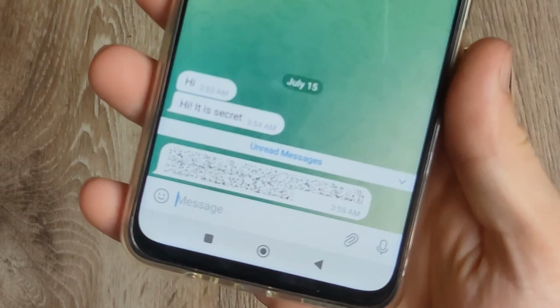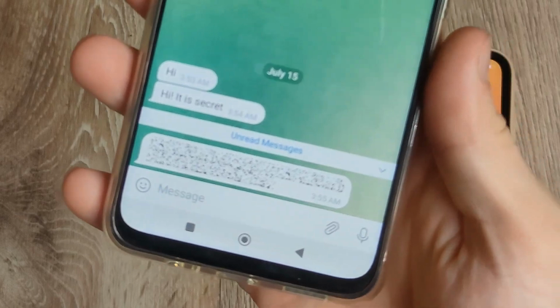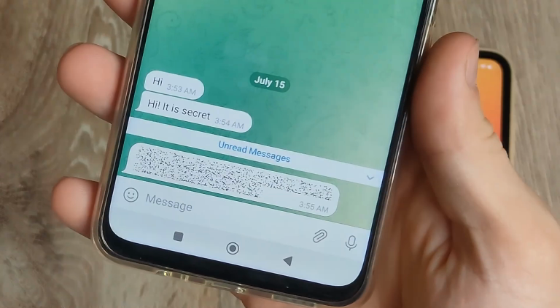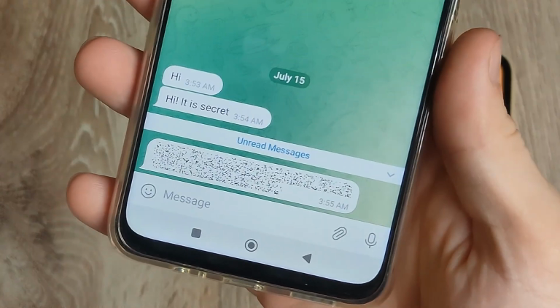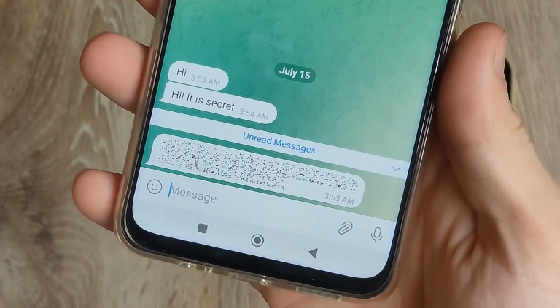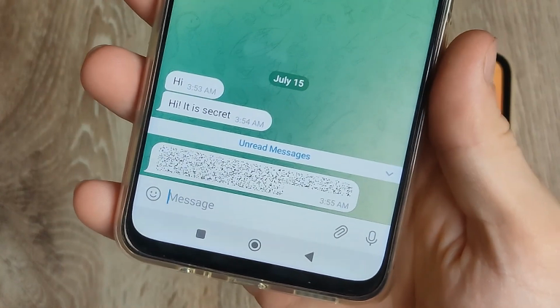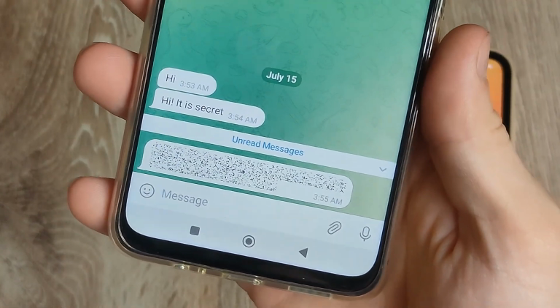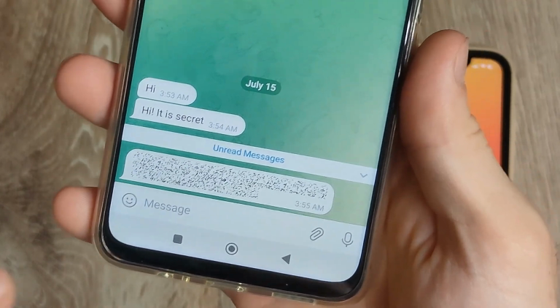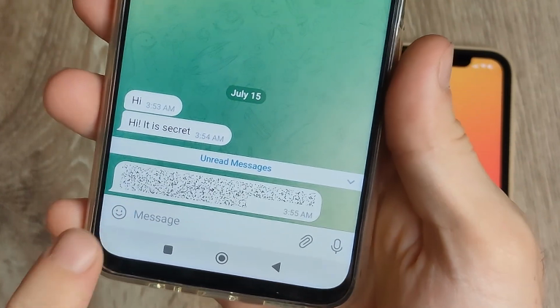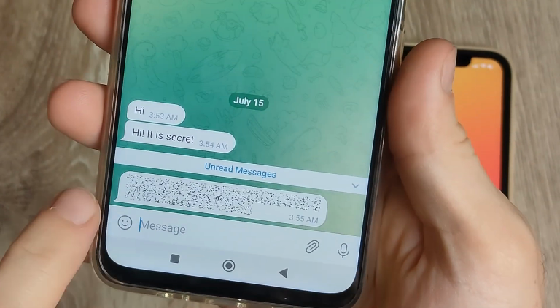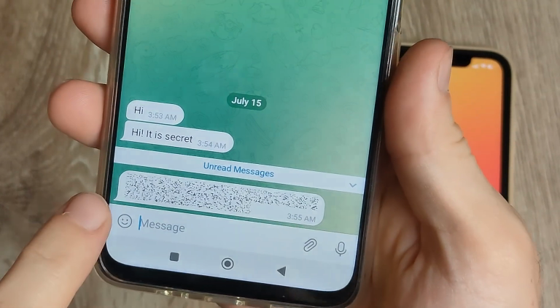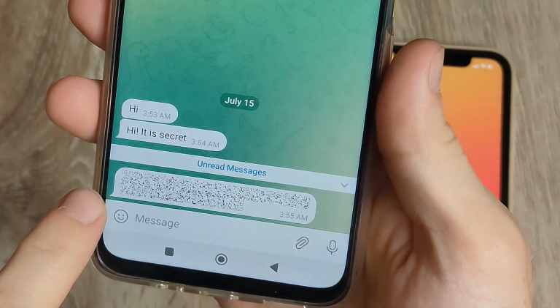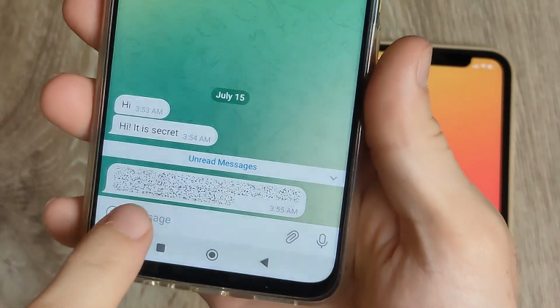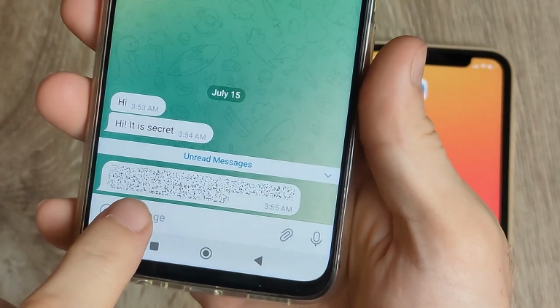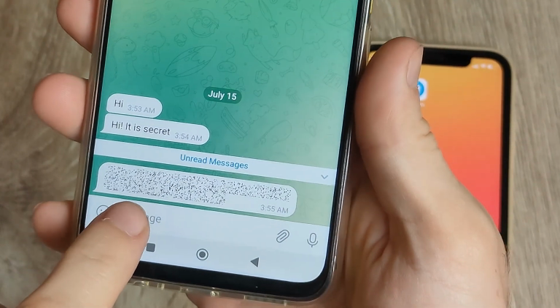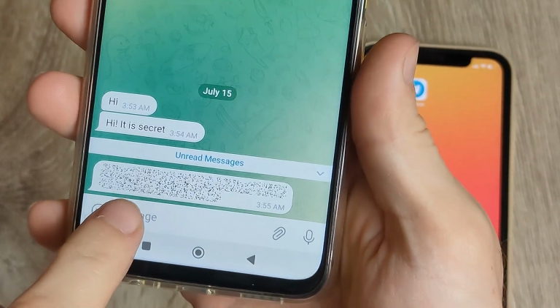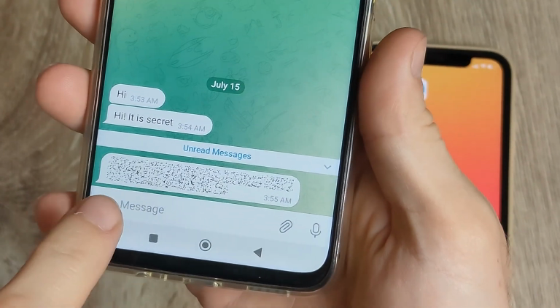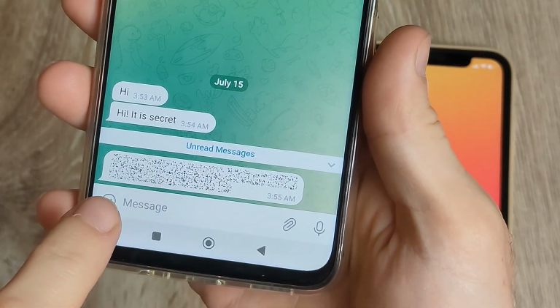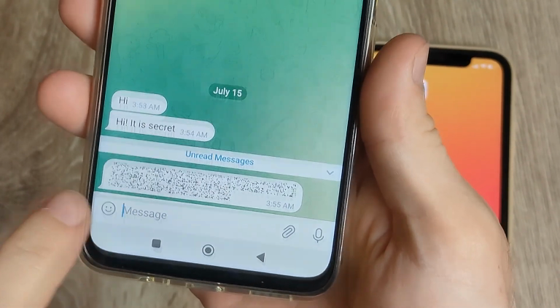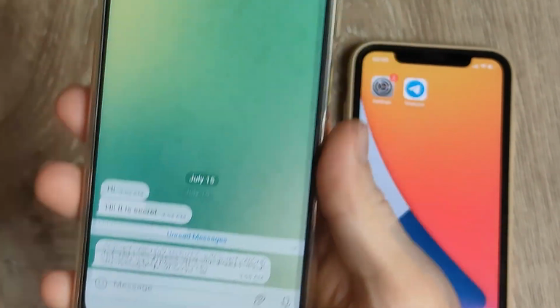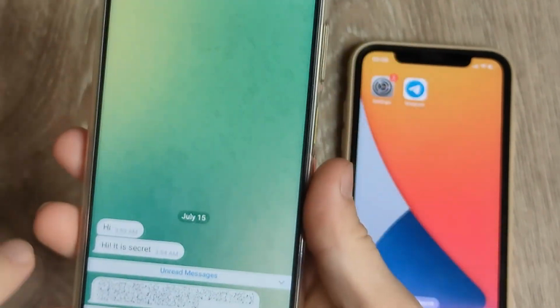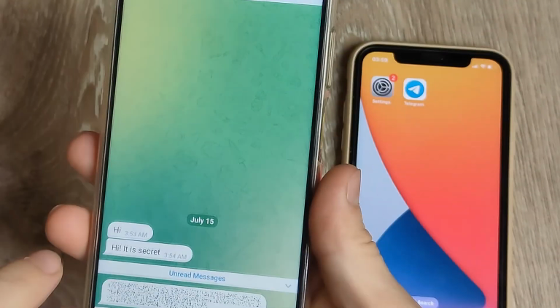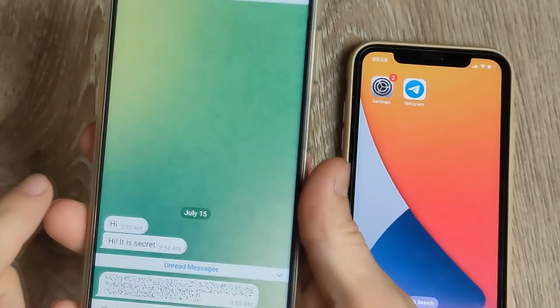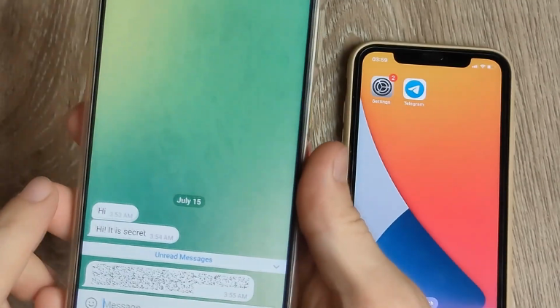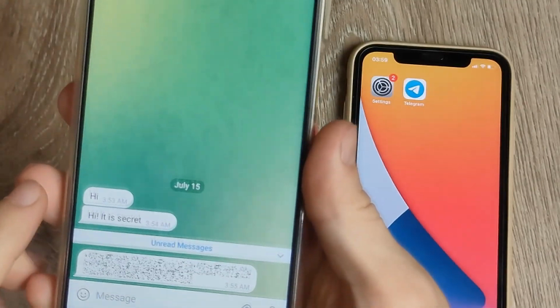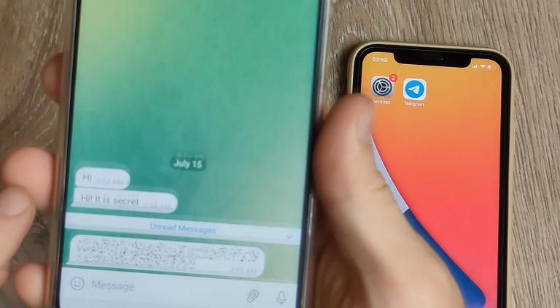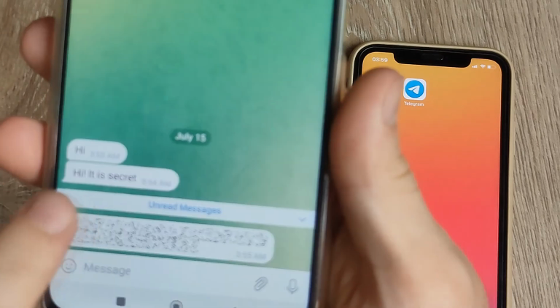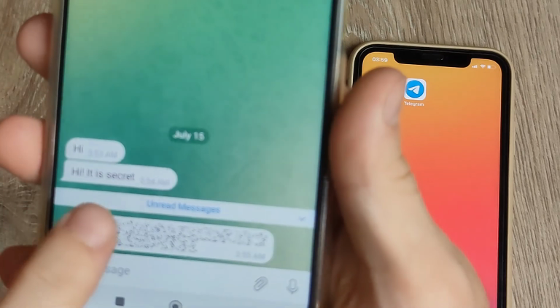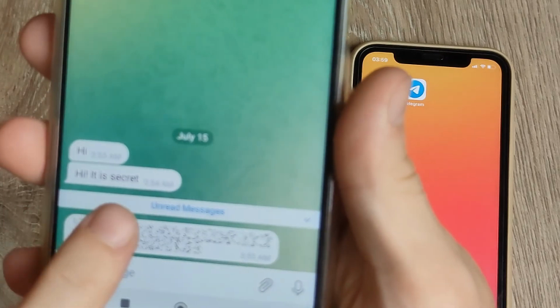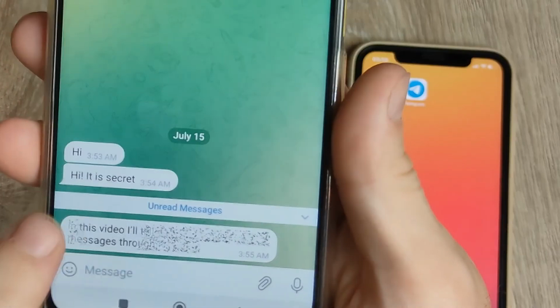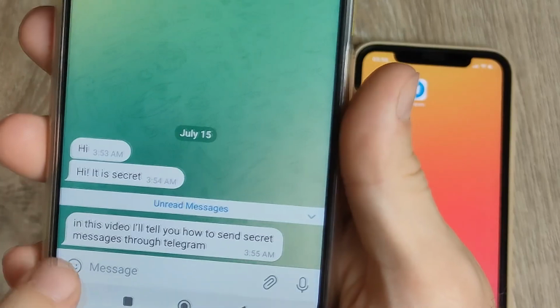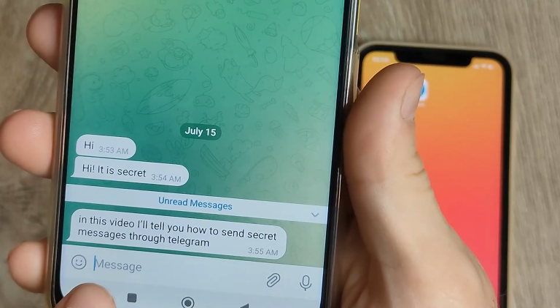Hi, in this video I will show you how to send secret messages in Telegram. It is very easy.